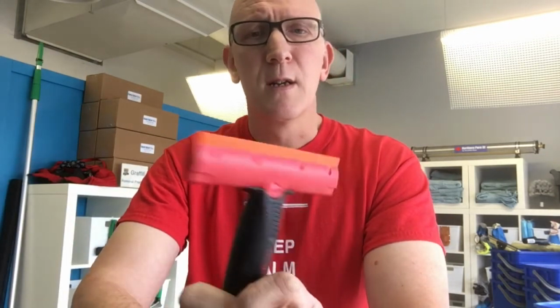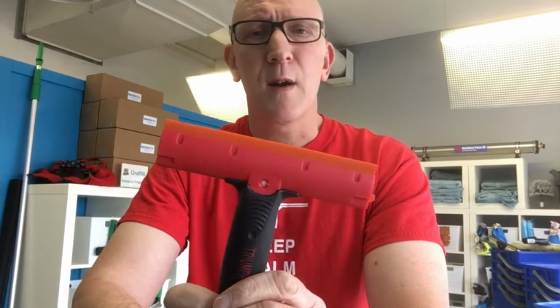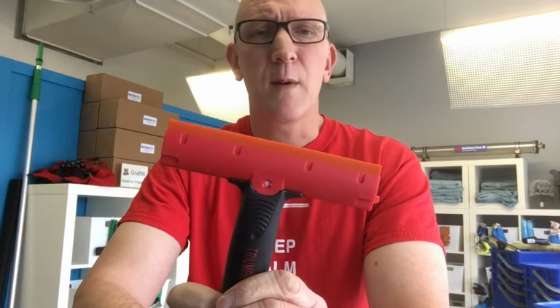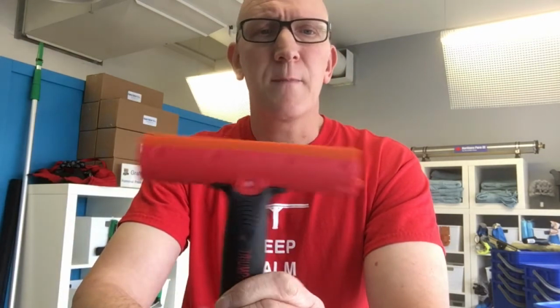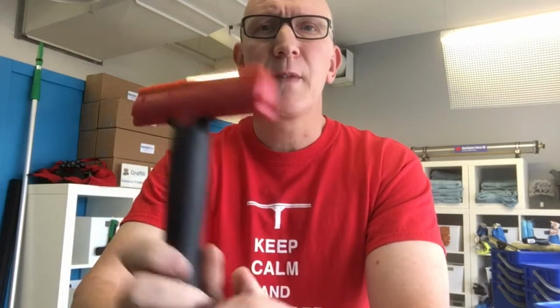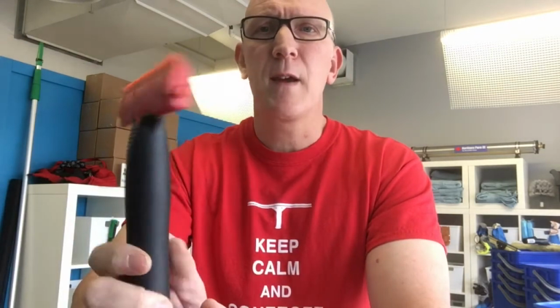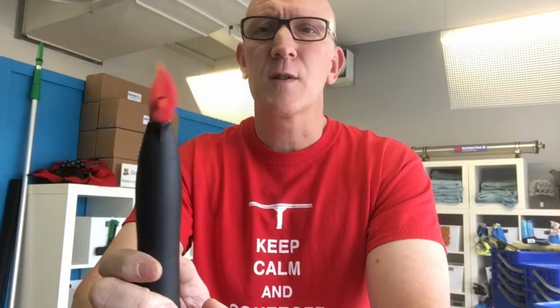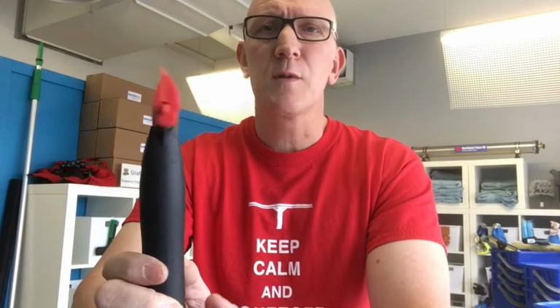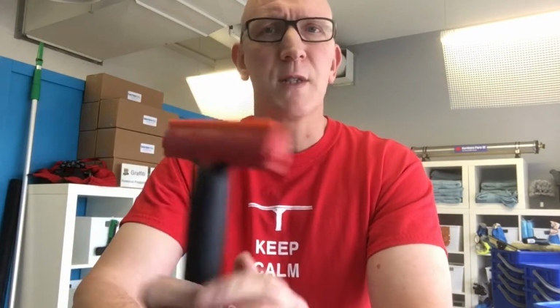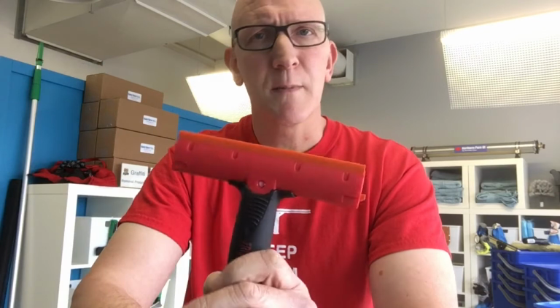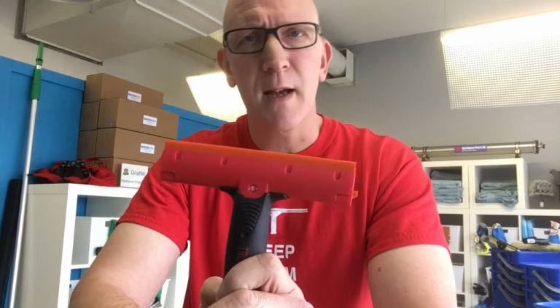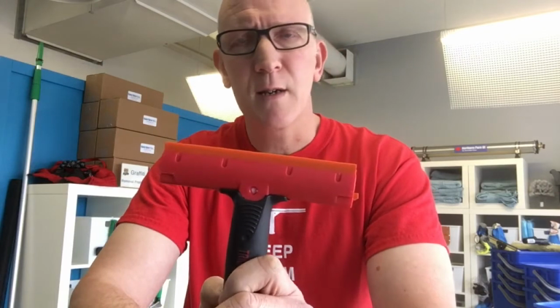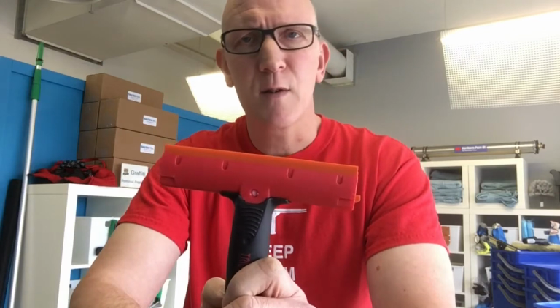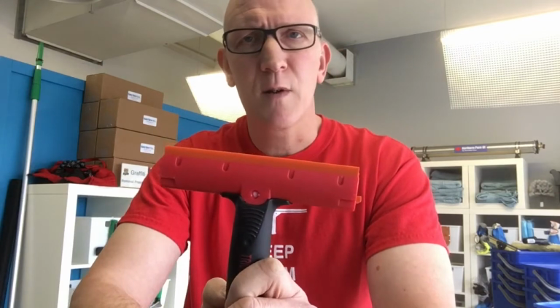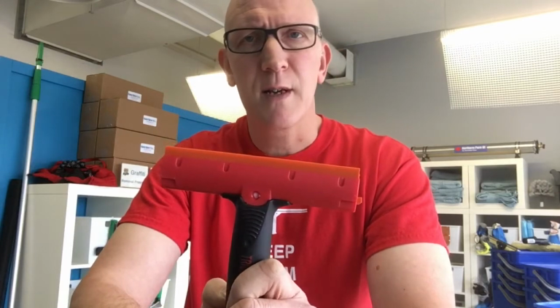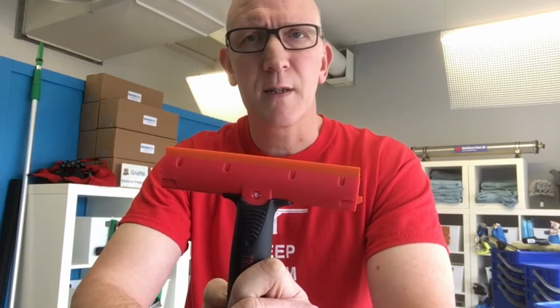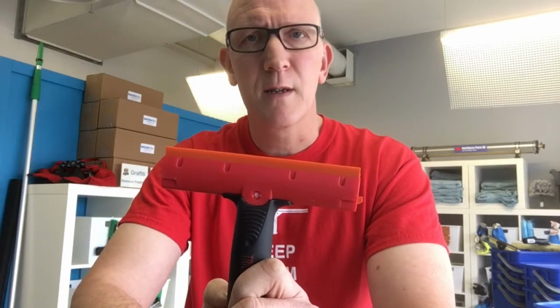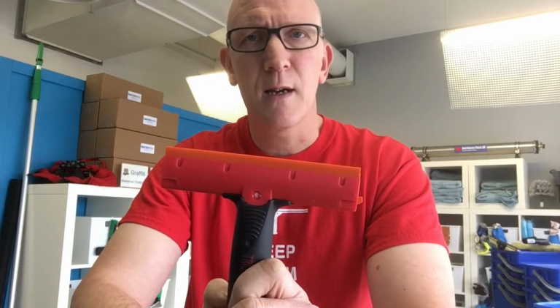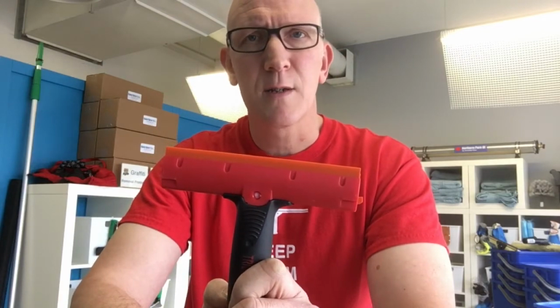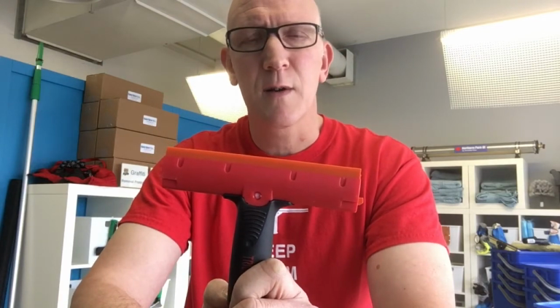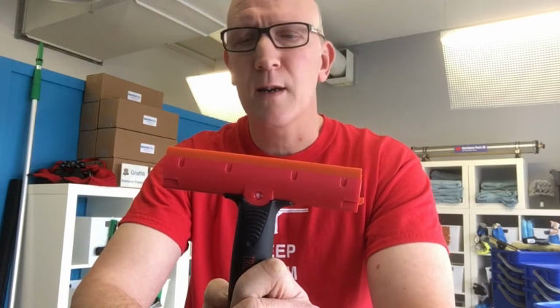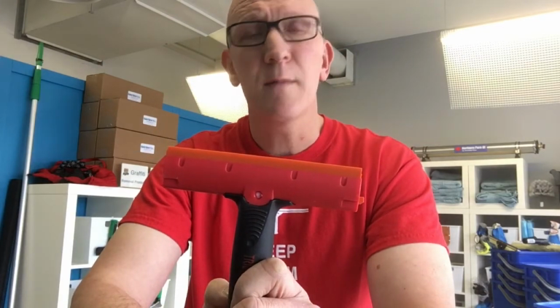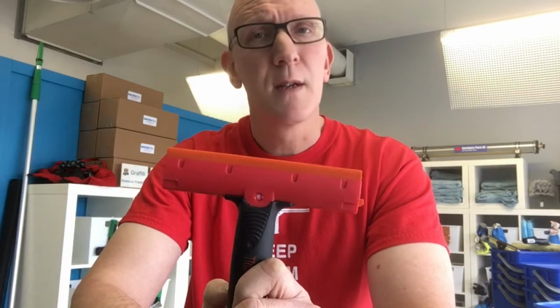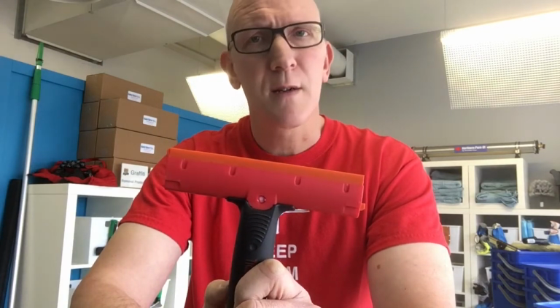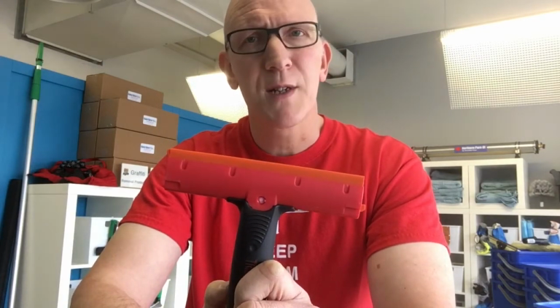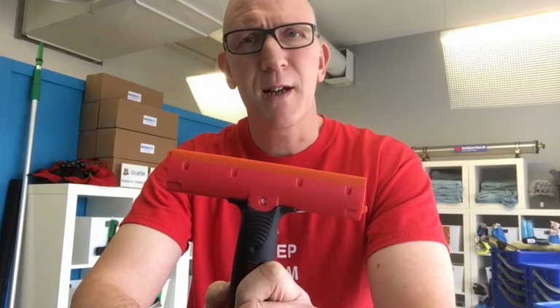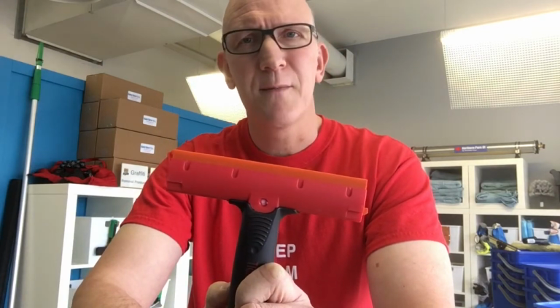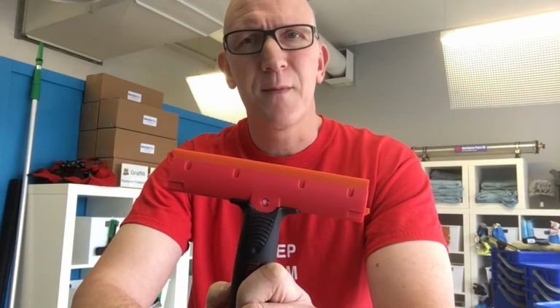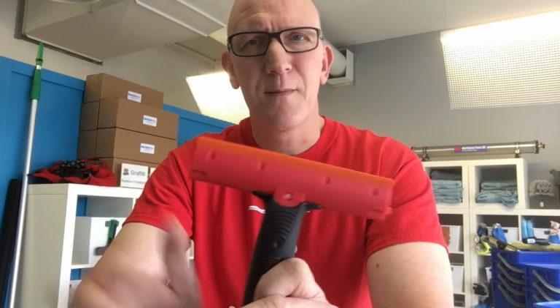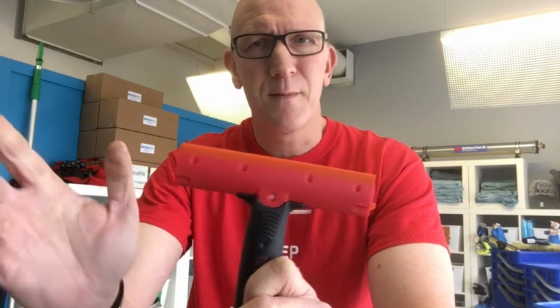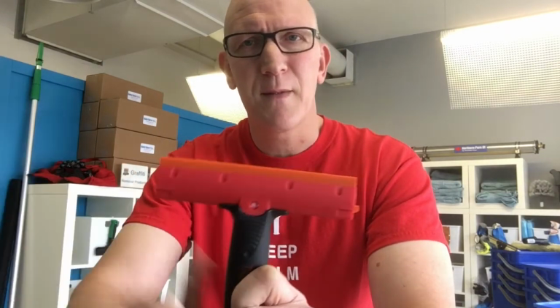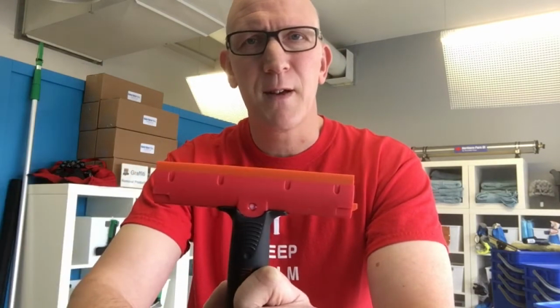They are sold in six-packs here at TheWindowCleaningStore.com. So go check it out. Bye for now.